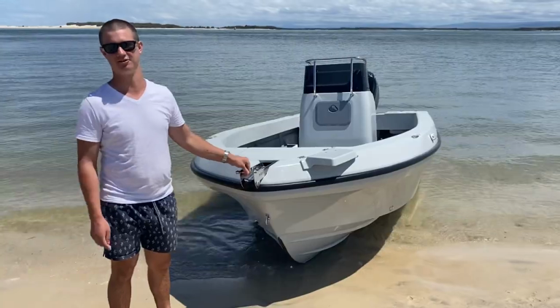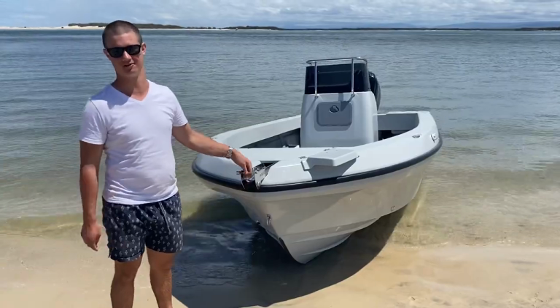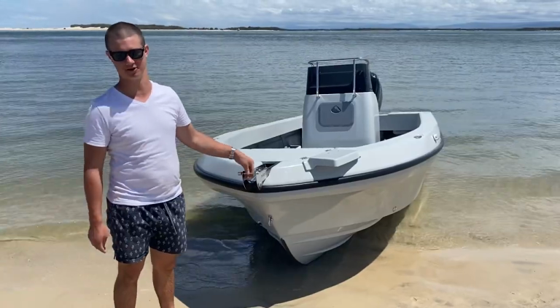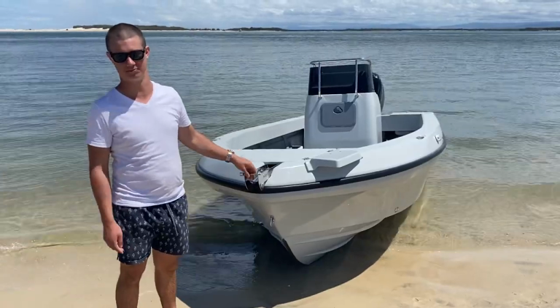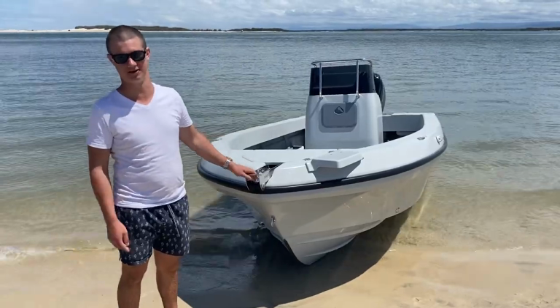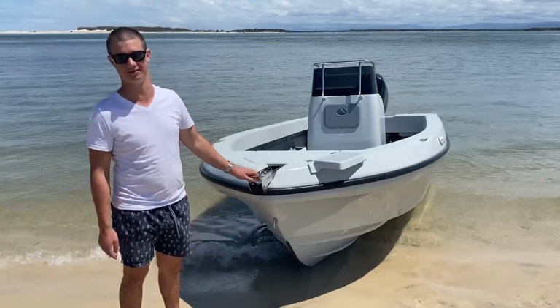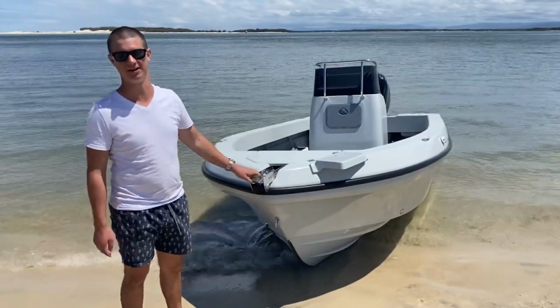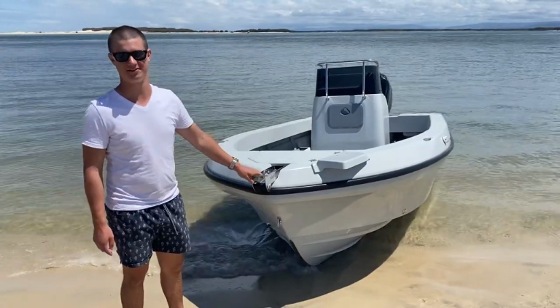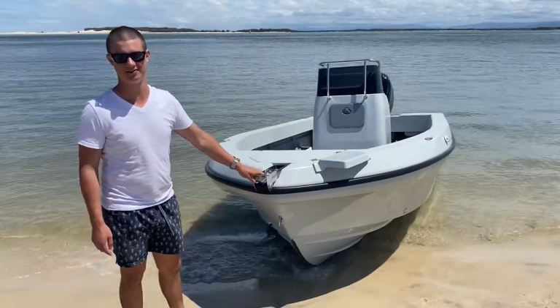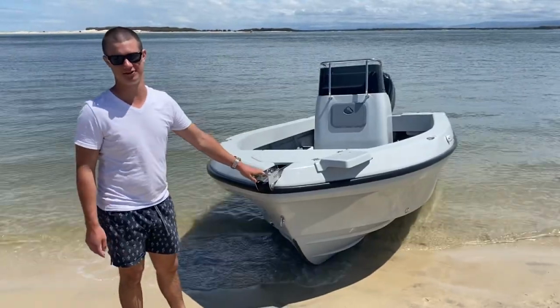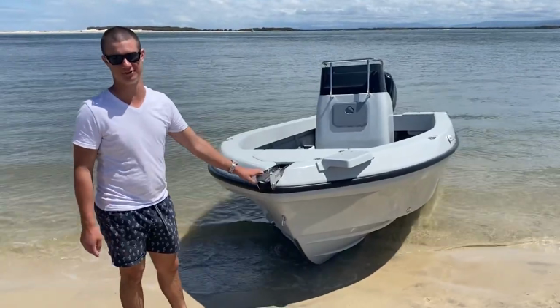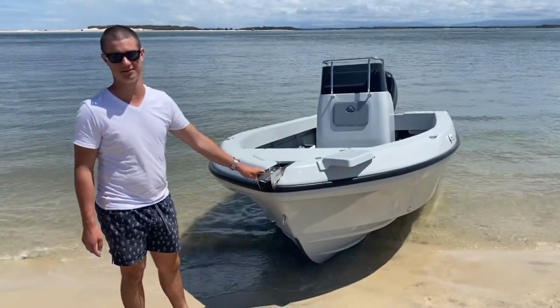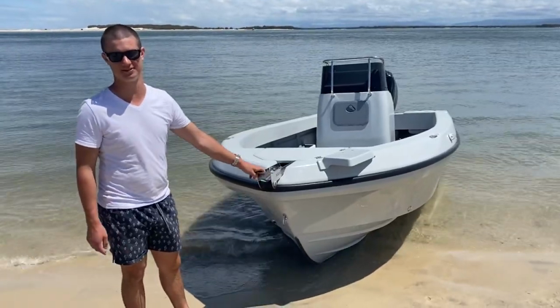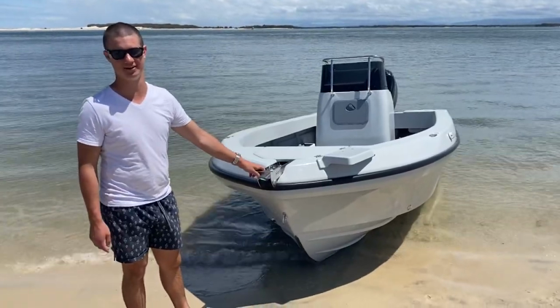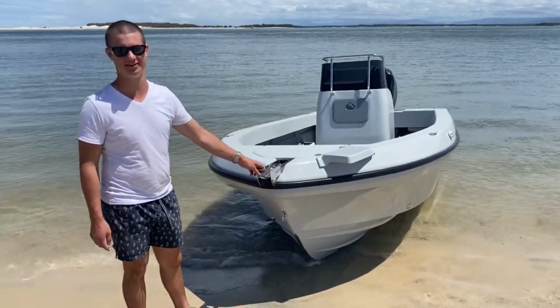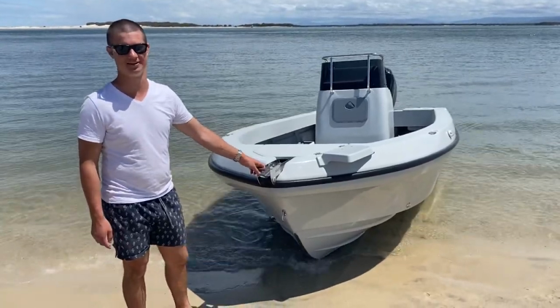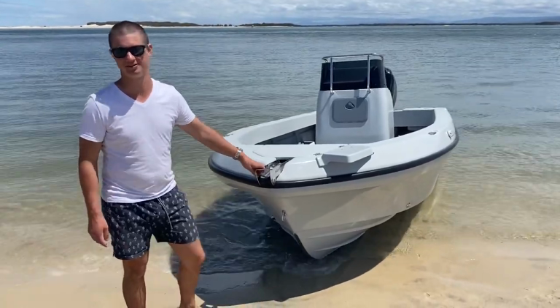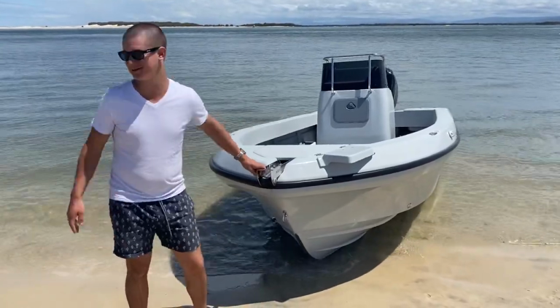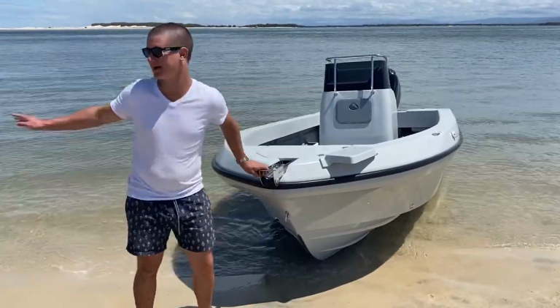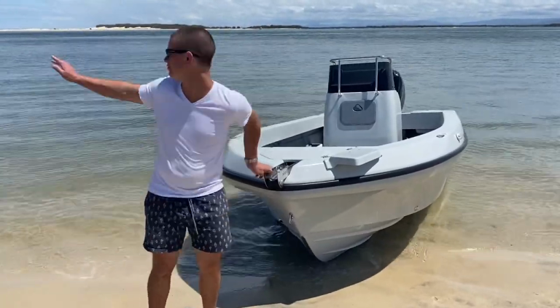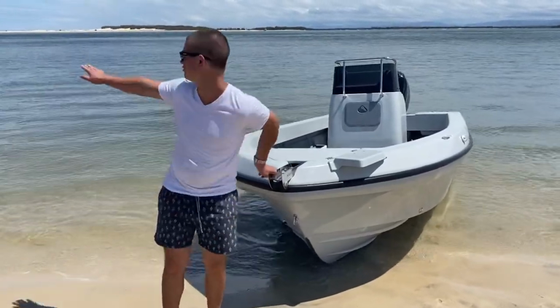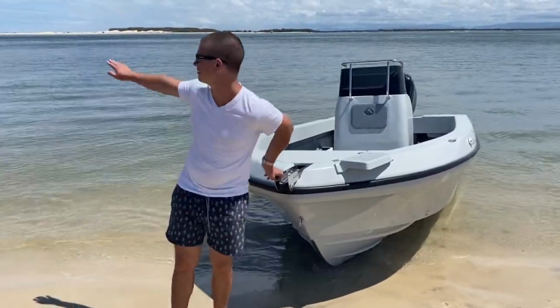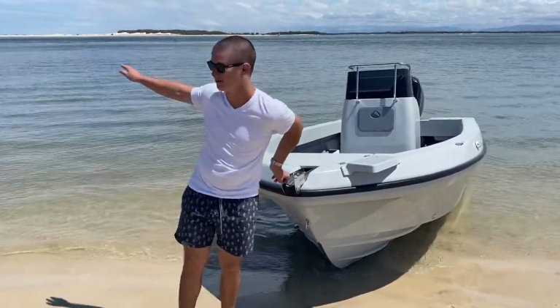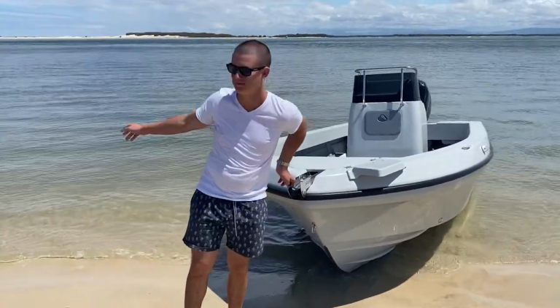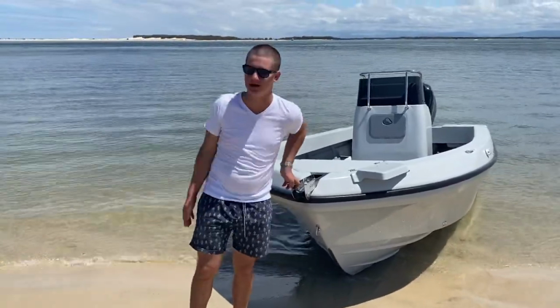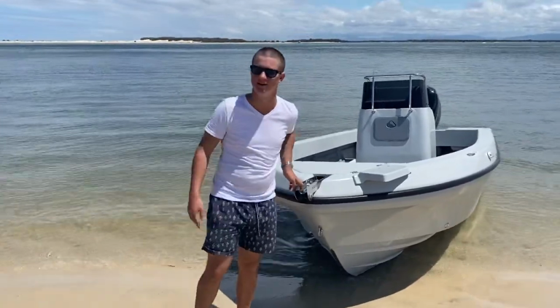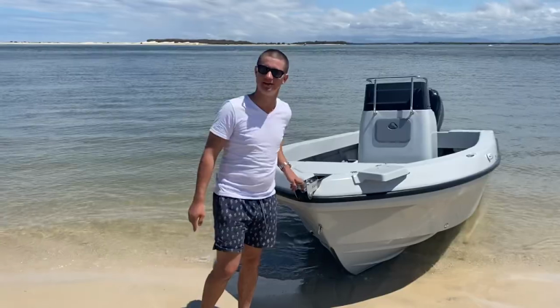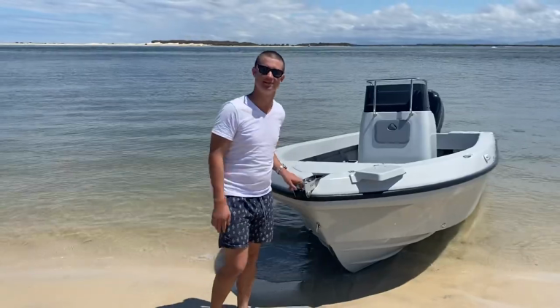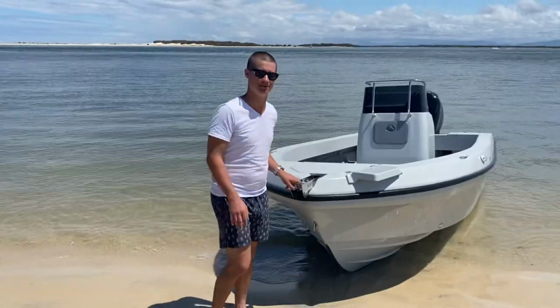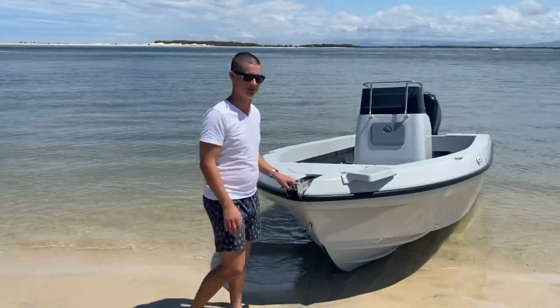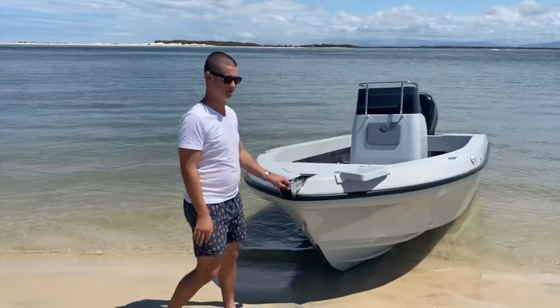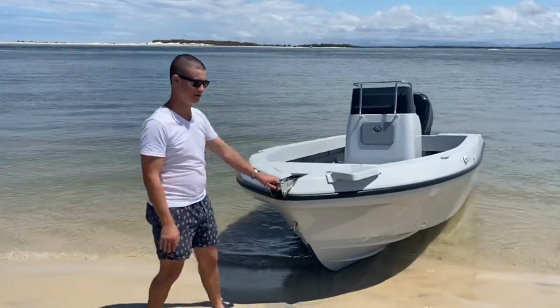We've achieved top speed at about 72 km an hour. It's got some action shots out on the bar. It's really good fun.